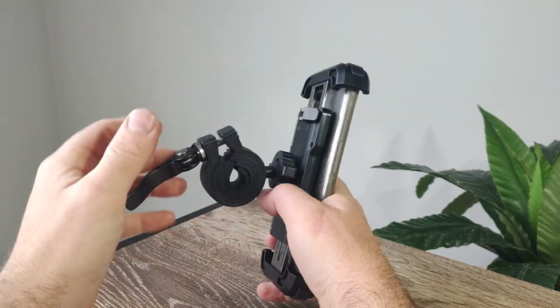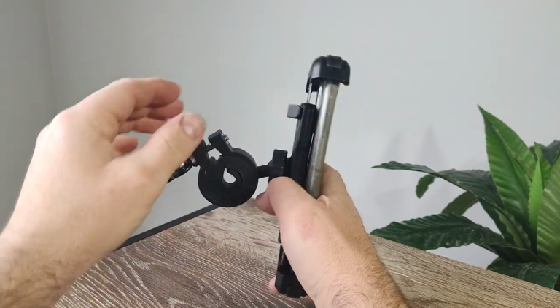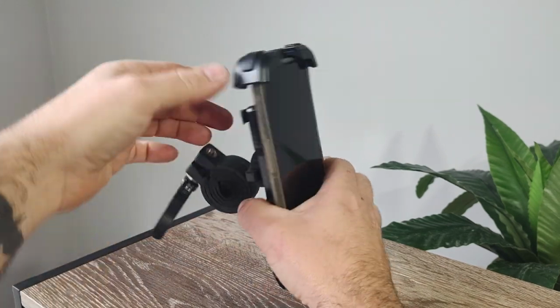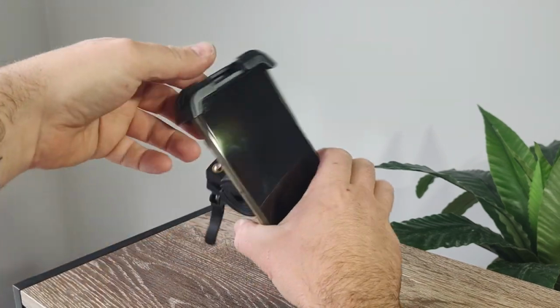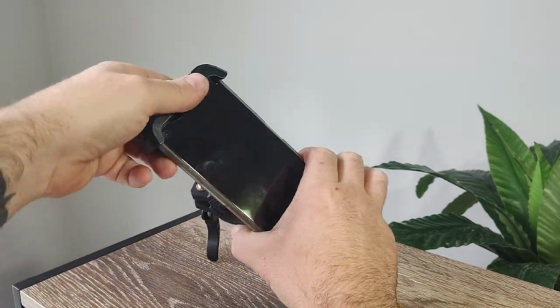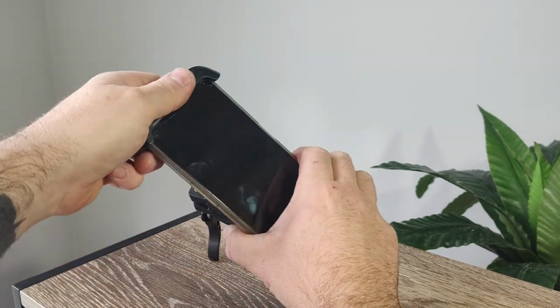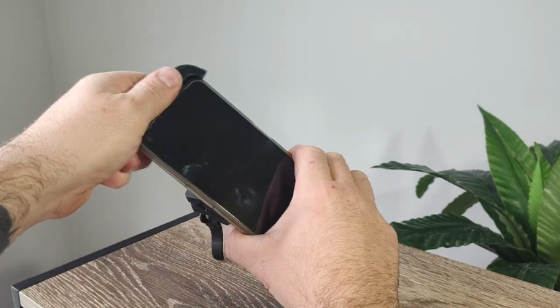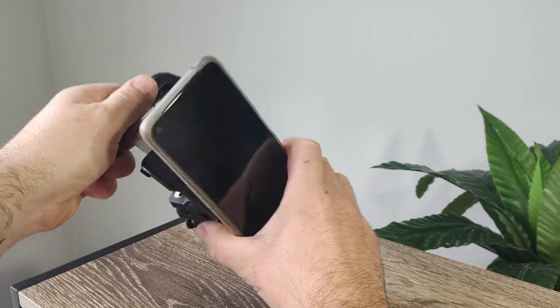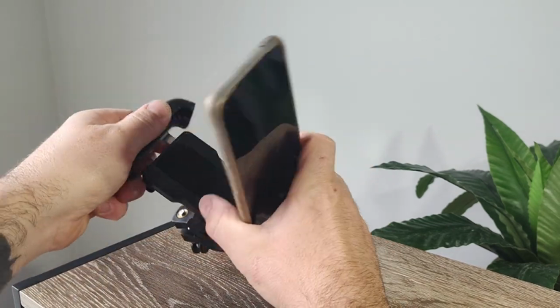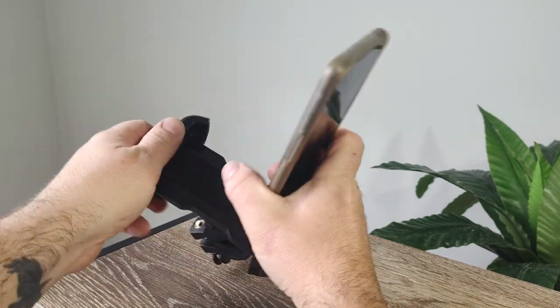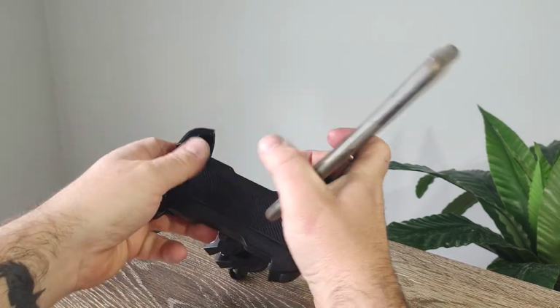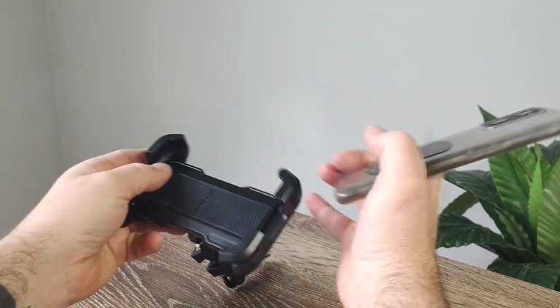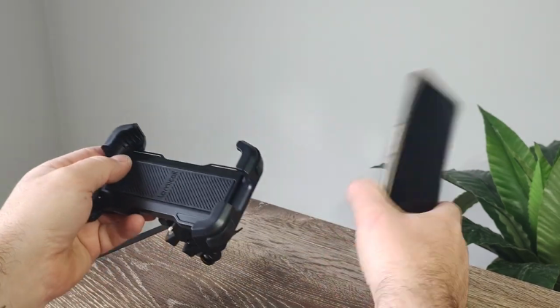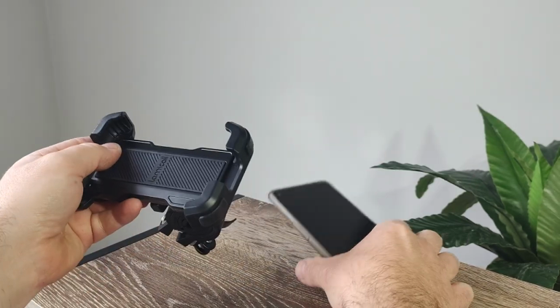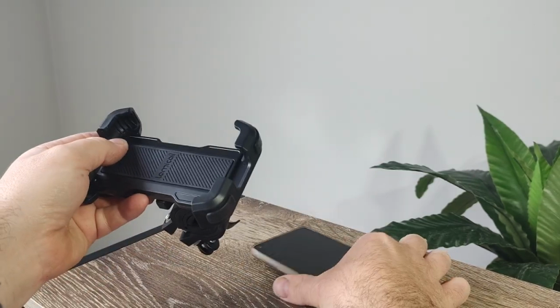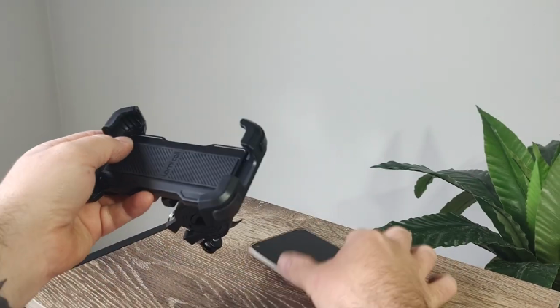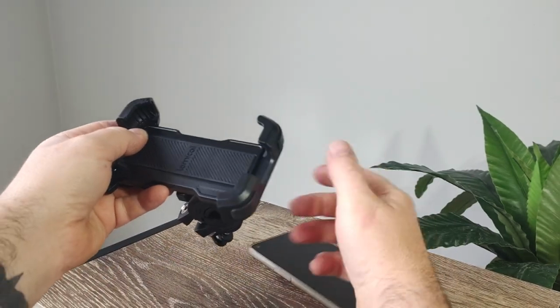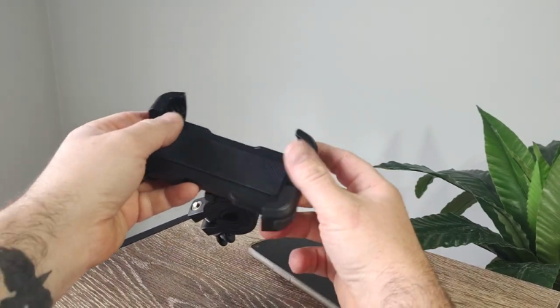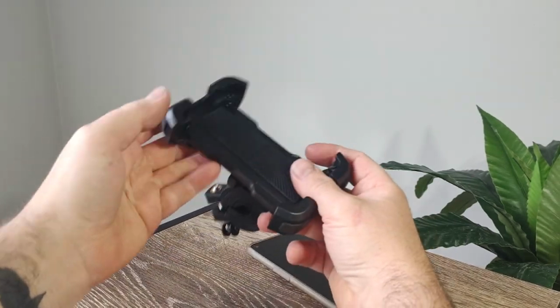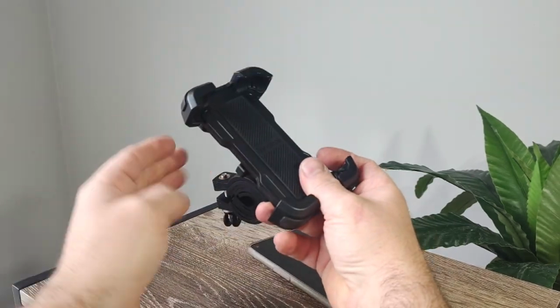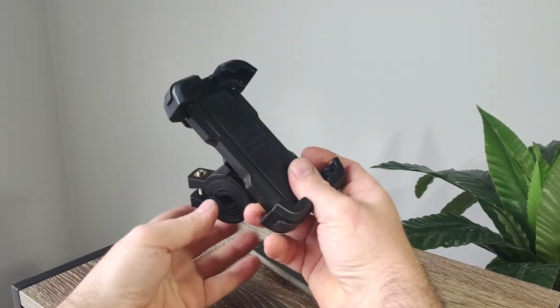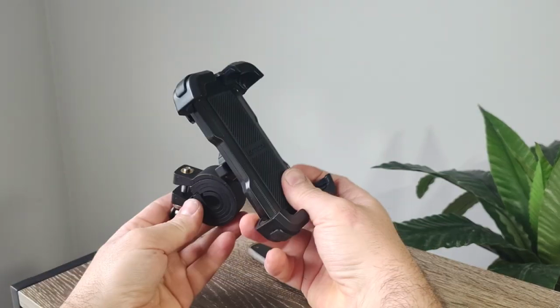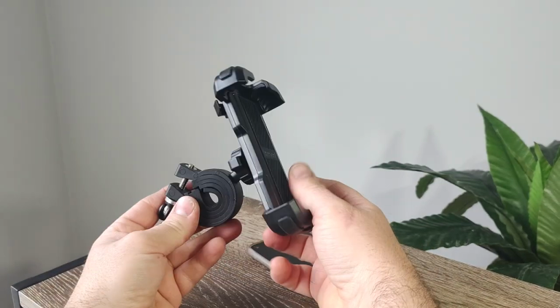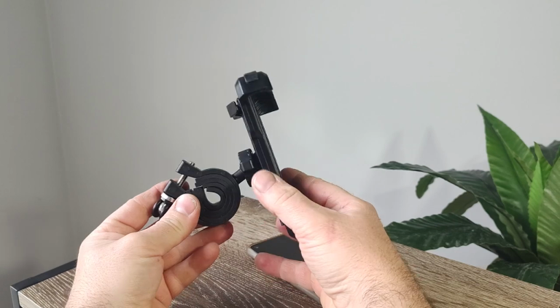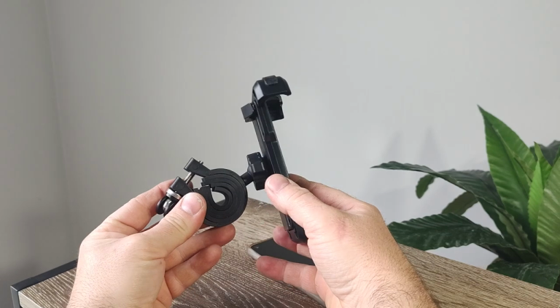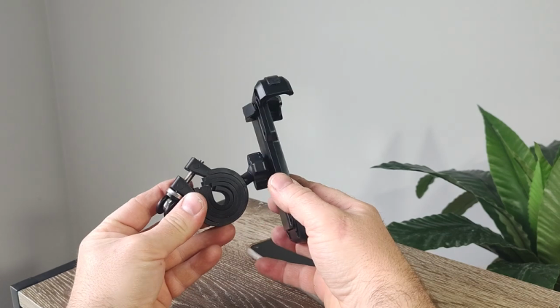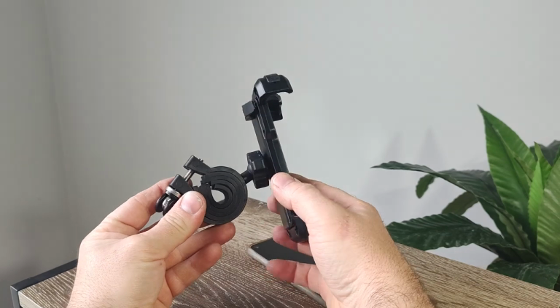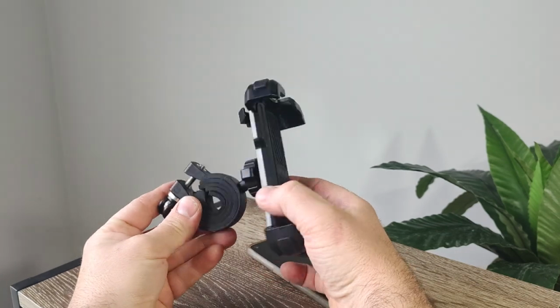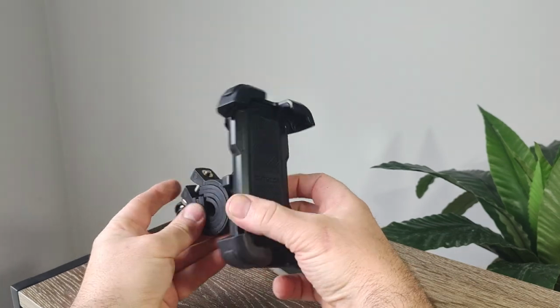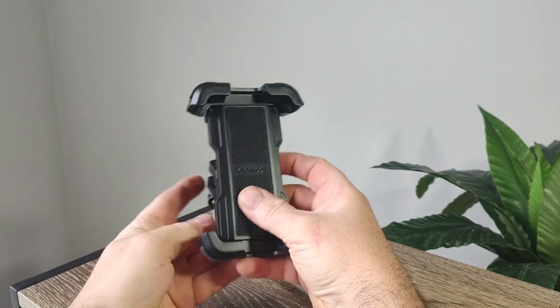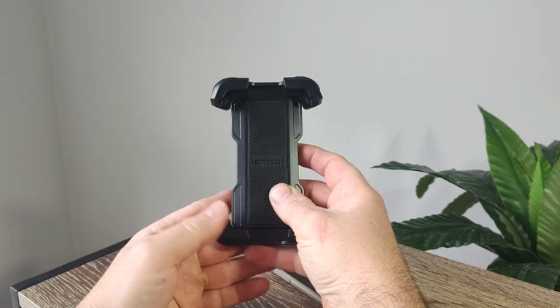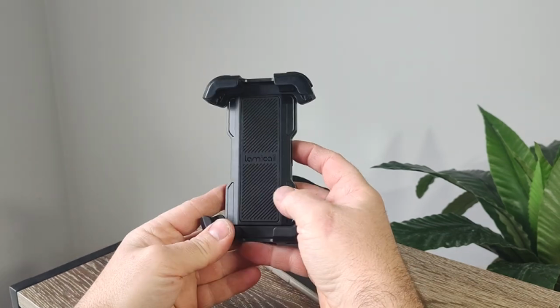We've had more than enough time to look at this thing on the bench. Let's take it out to the bike and see how it fits.